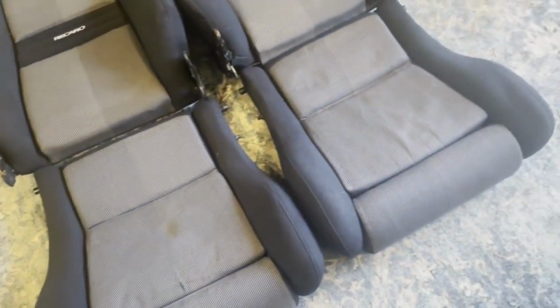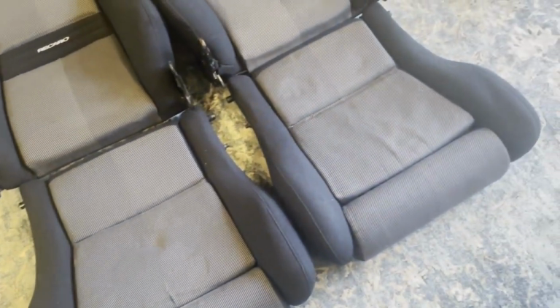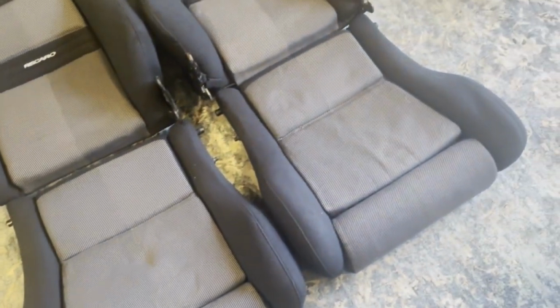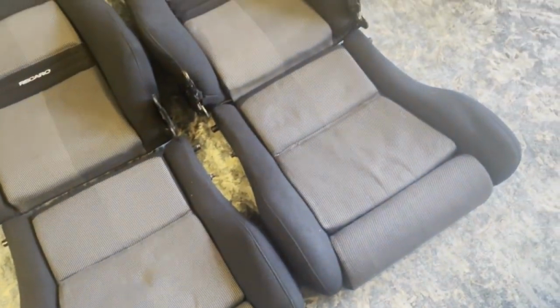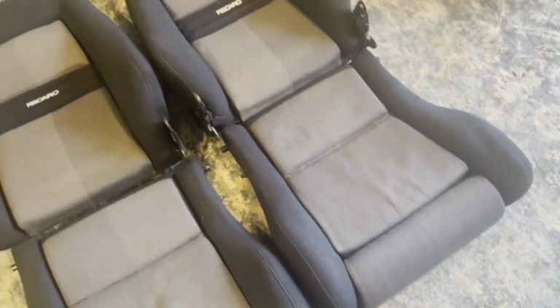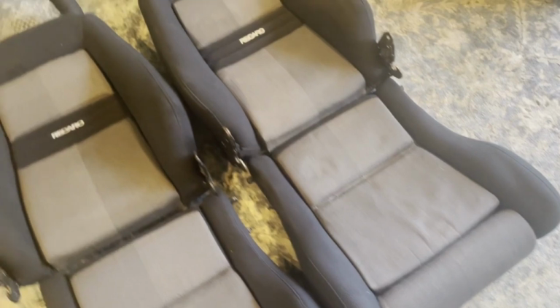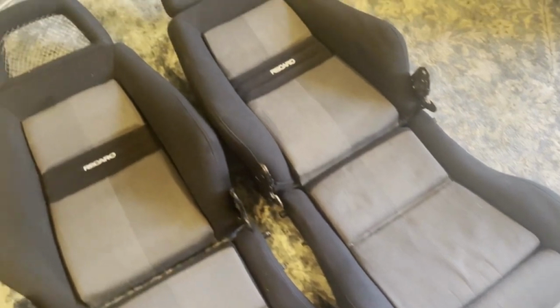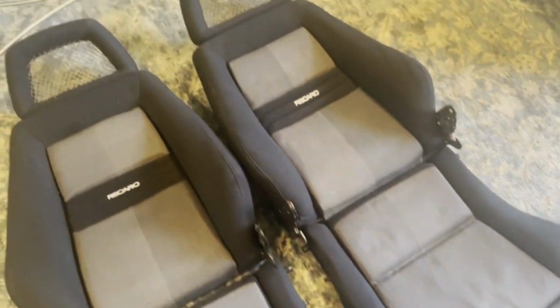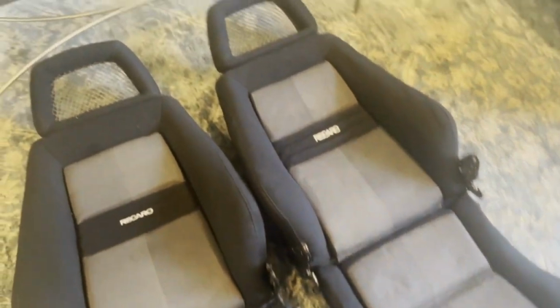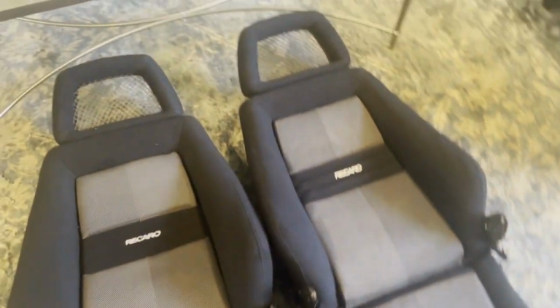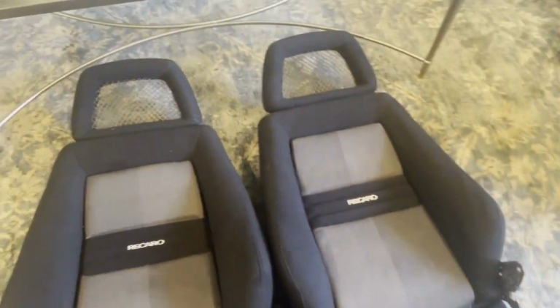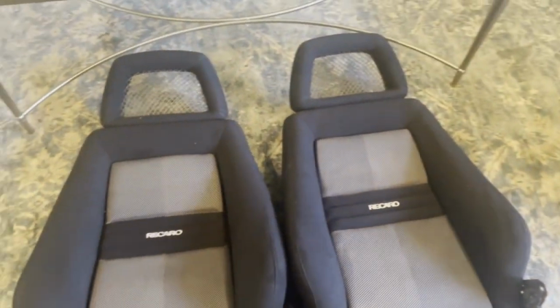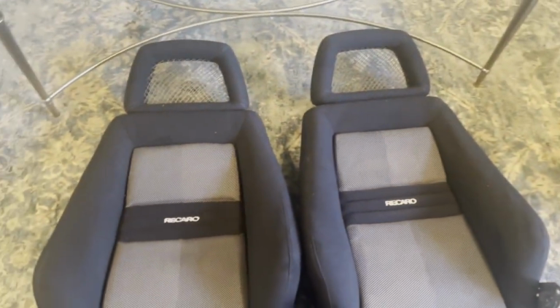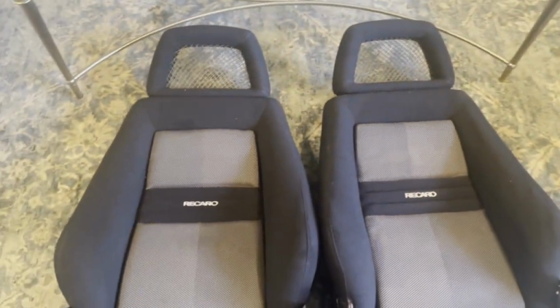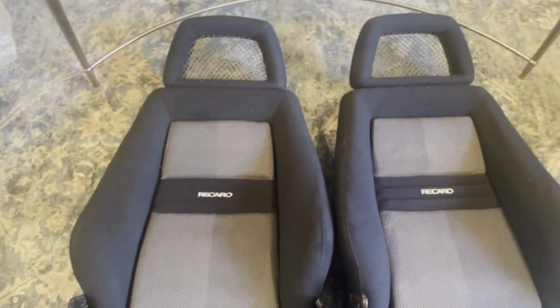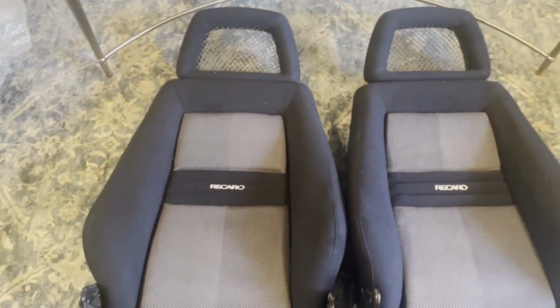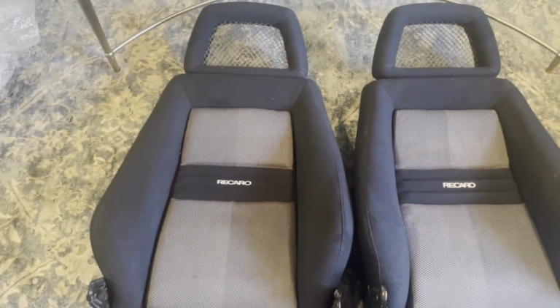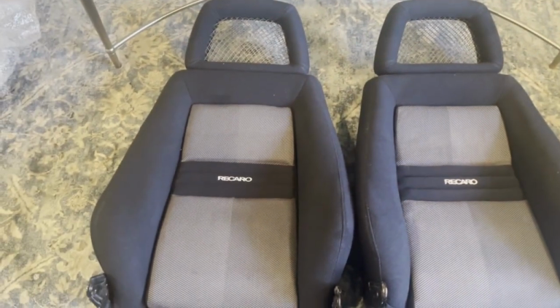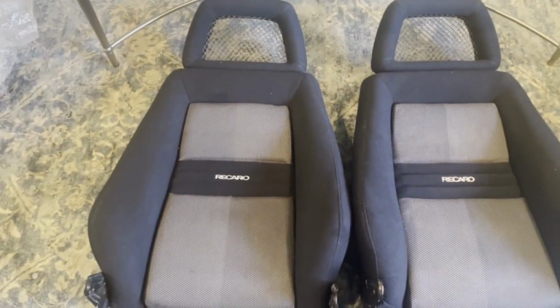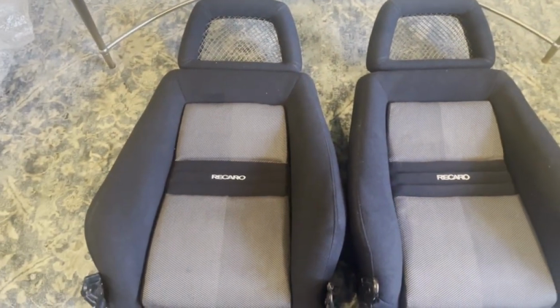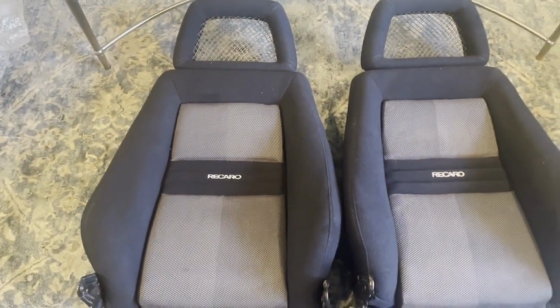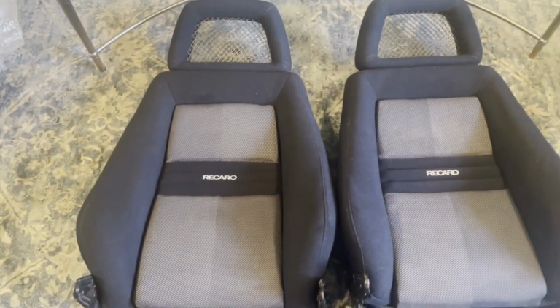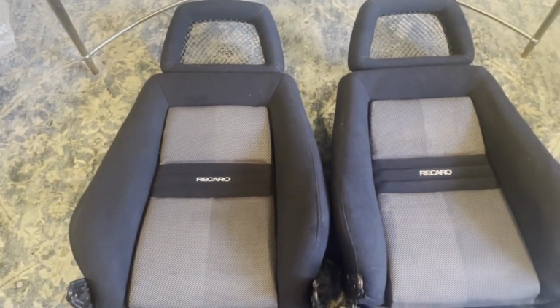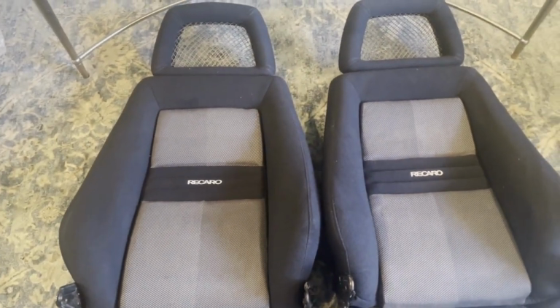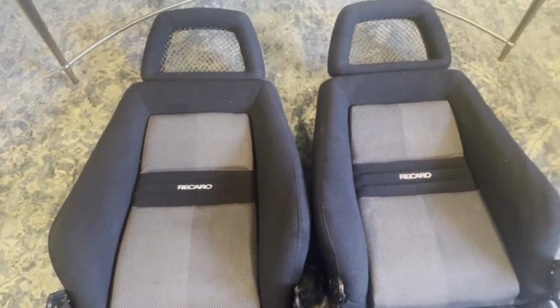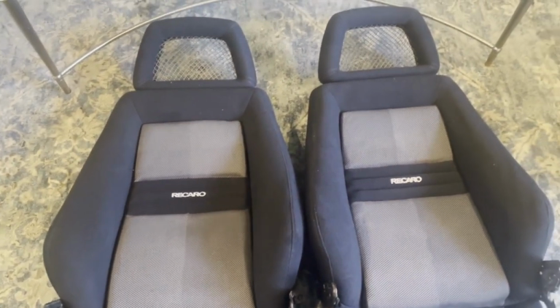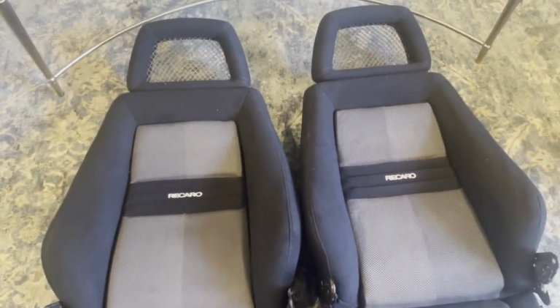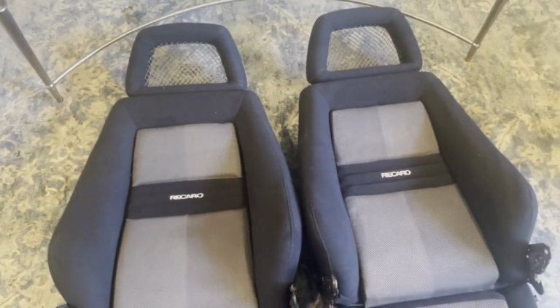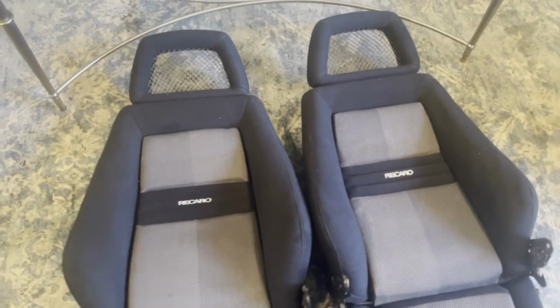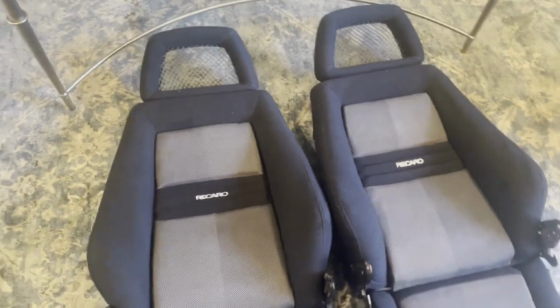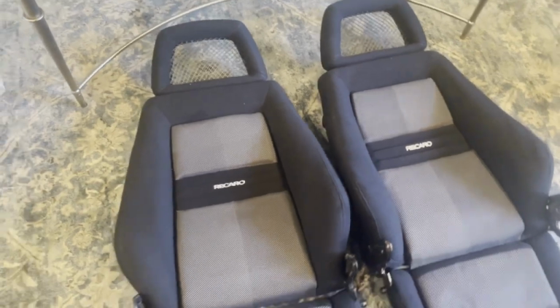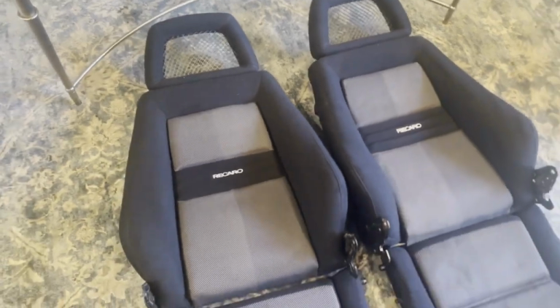Just waiting for a seat rail from Battle Garage, and we'll bolt those in. Stay tuned.